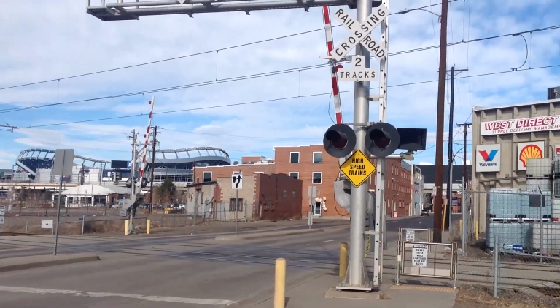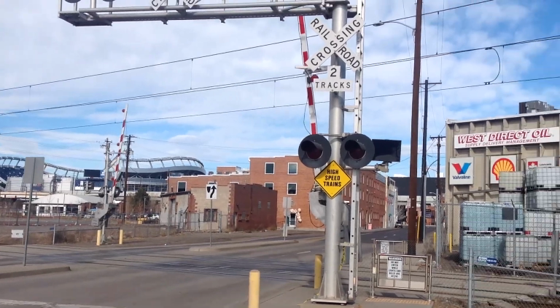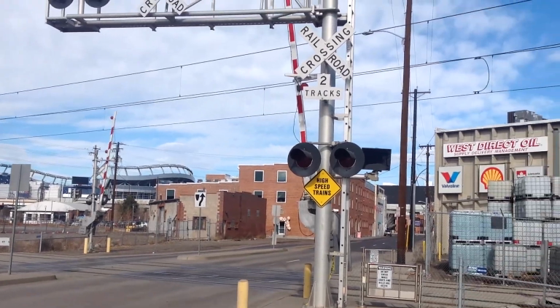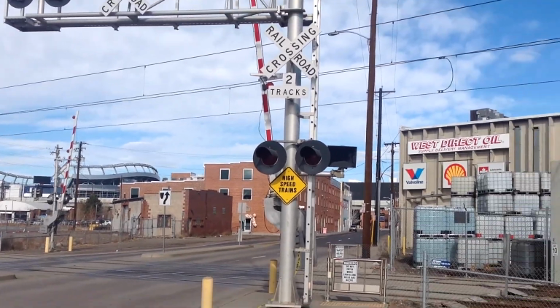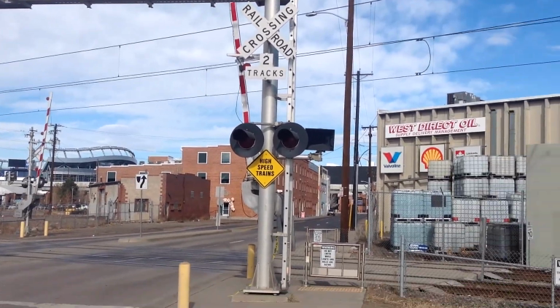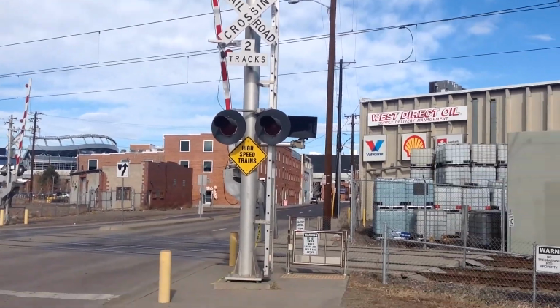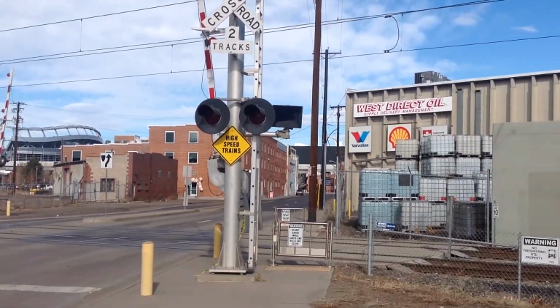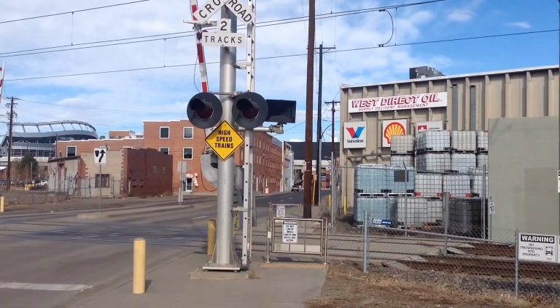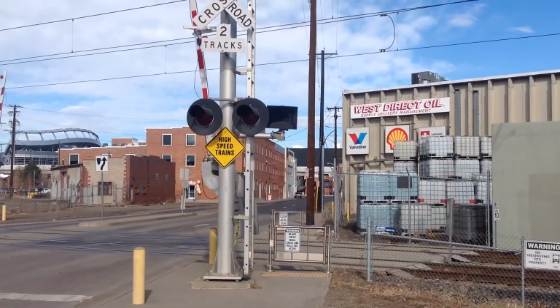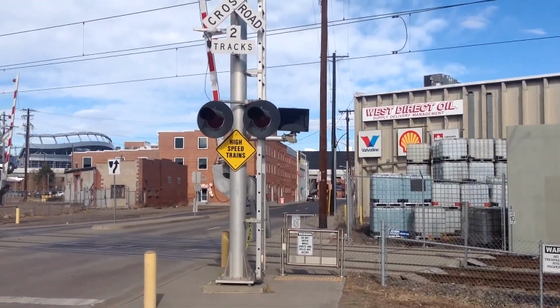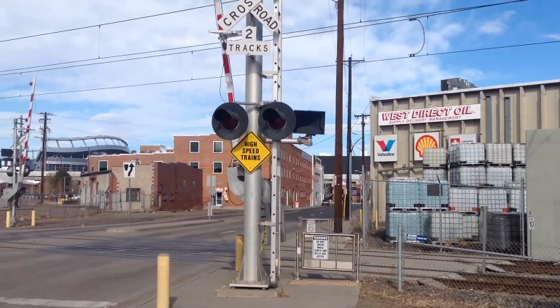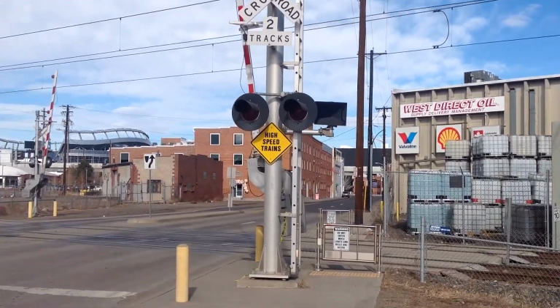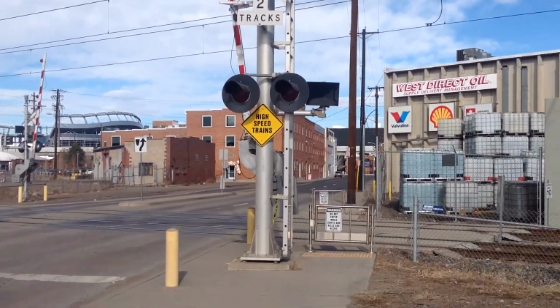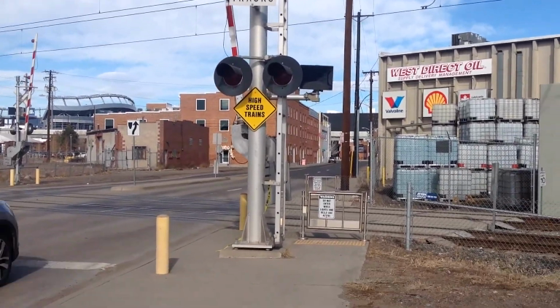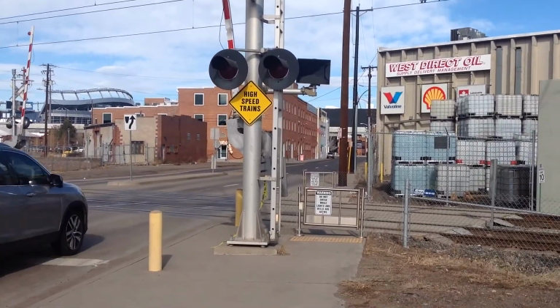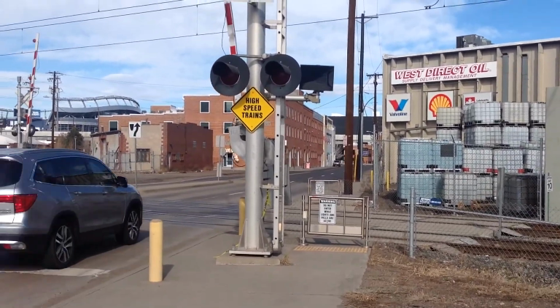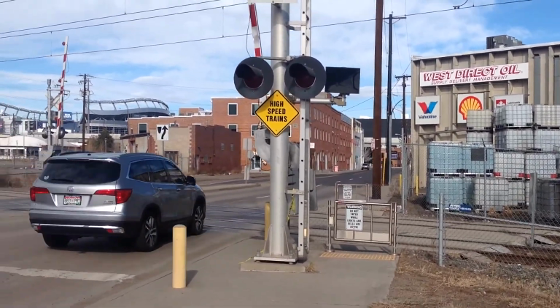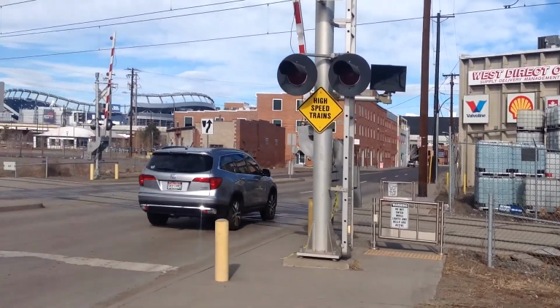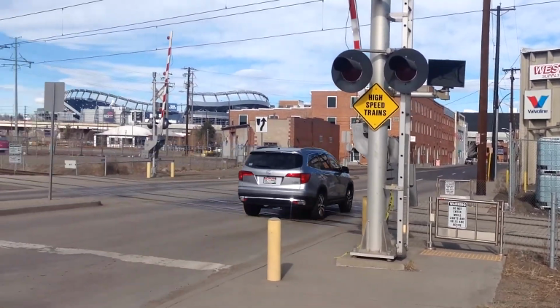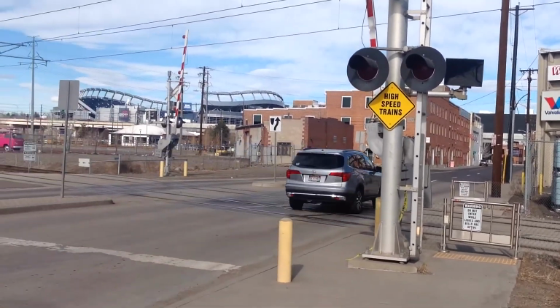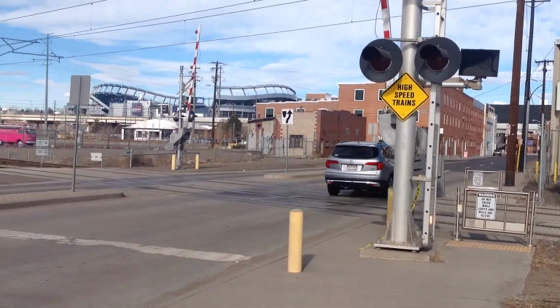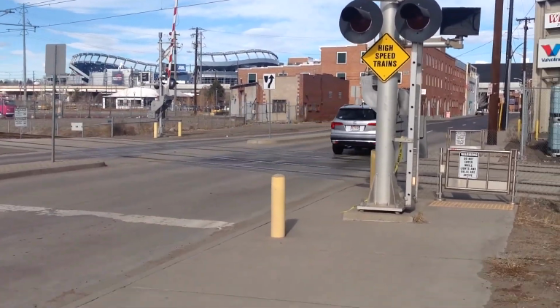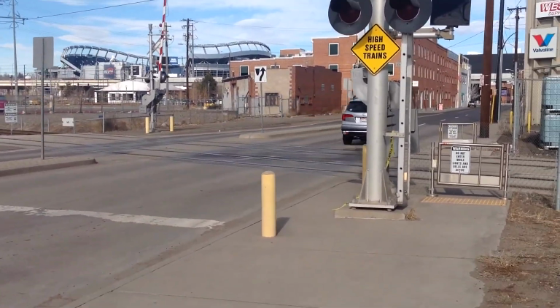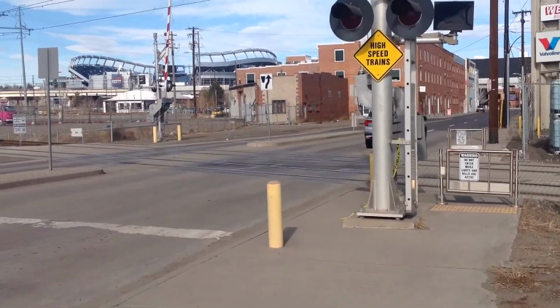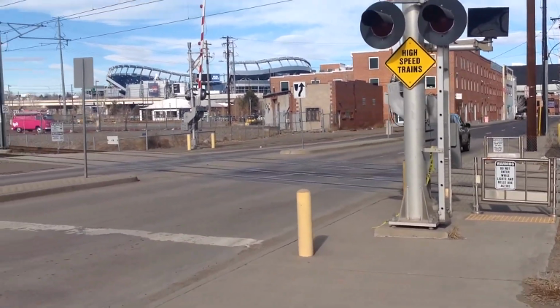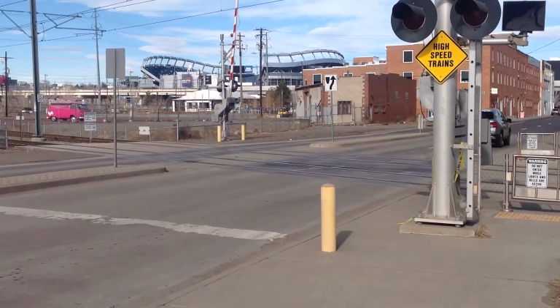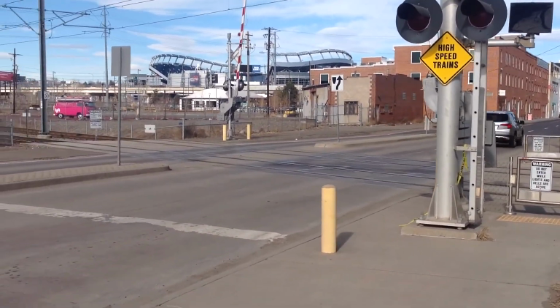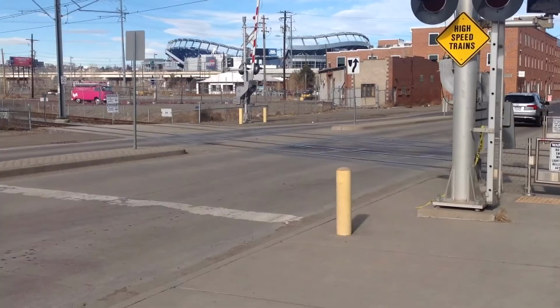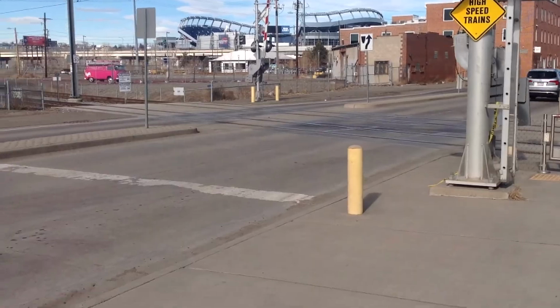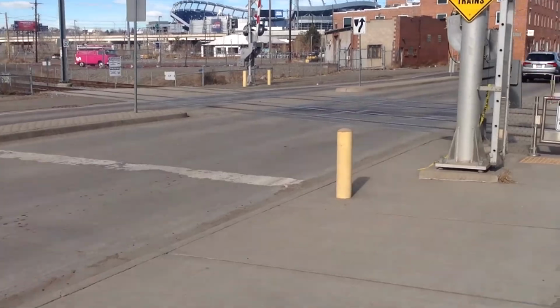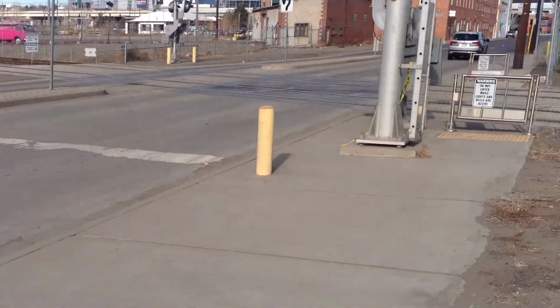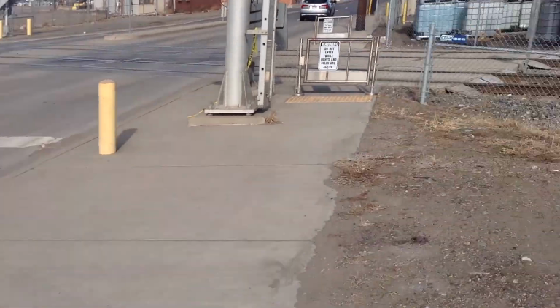Hey everyone, it's FunnyJoseNine here, and here we have the Zuni Street Road crossing in Denver, Colorado.